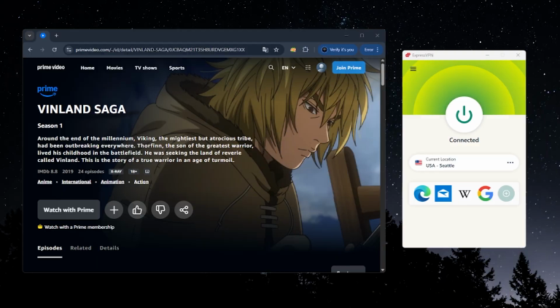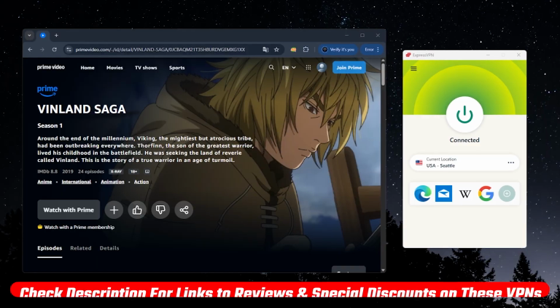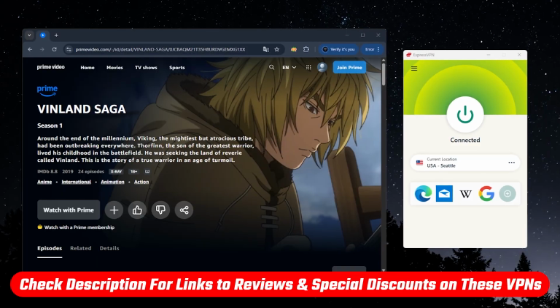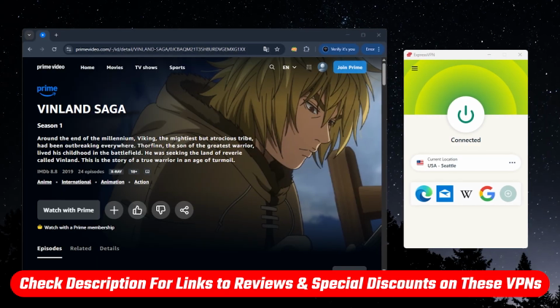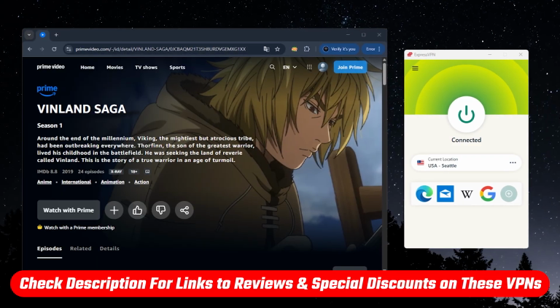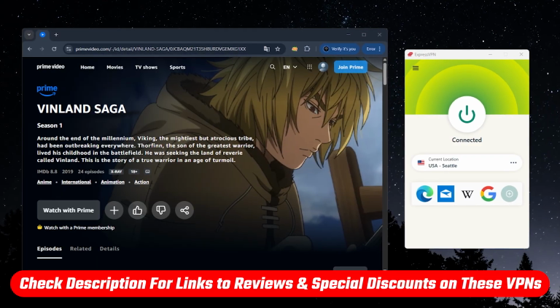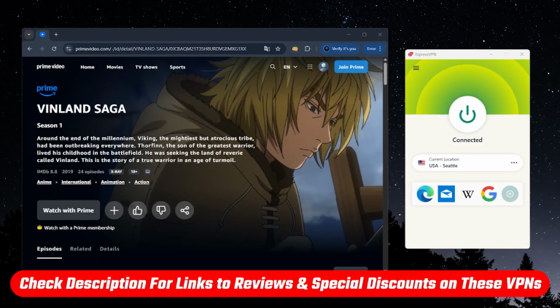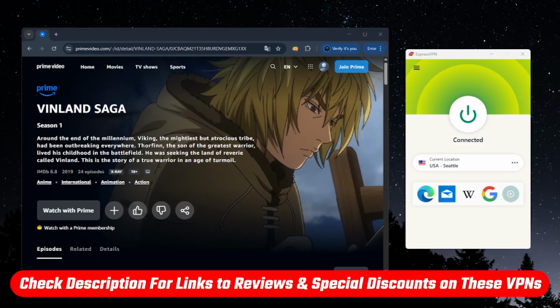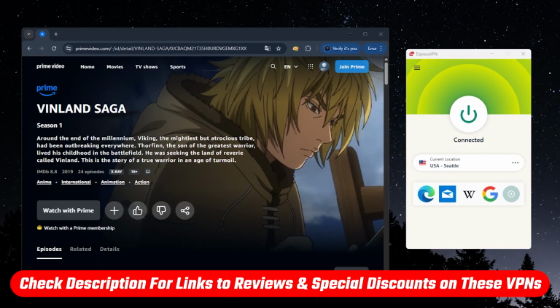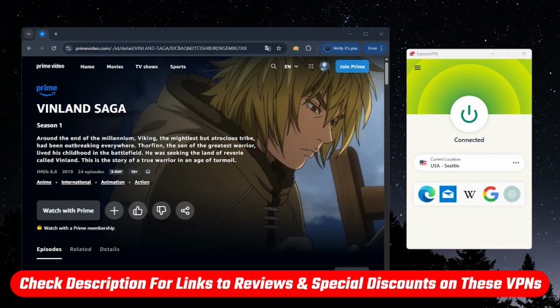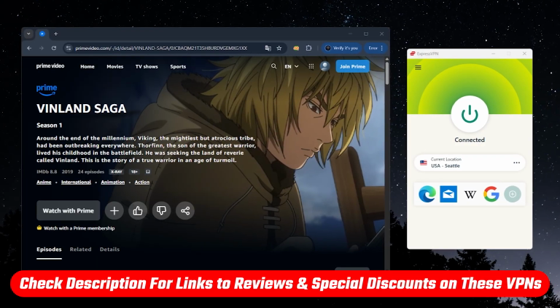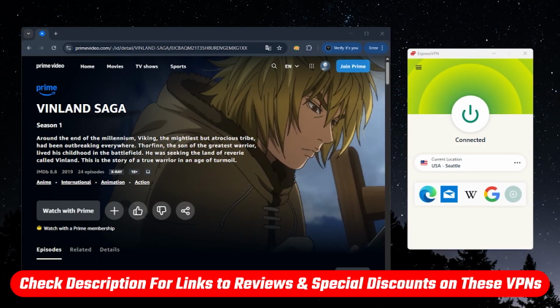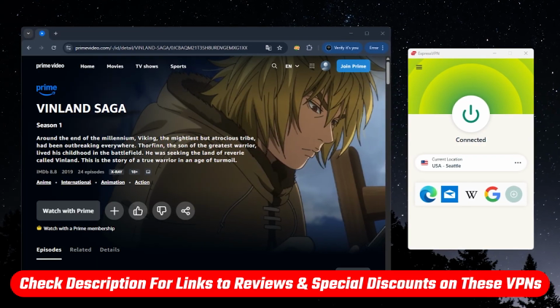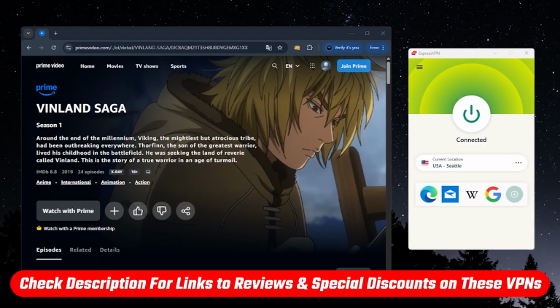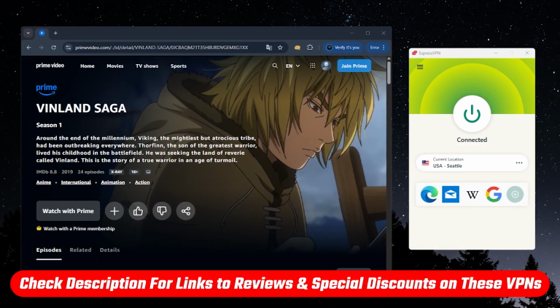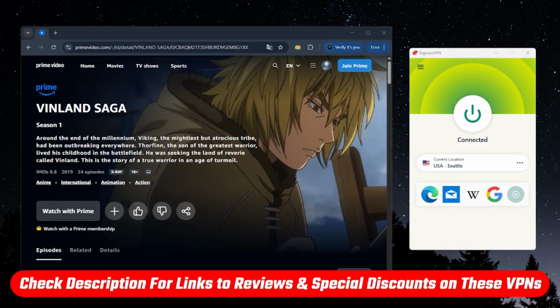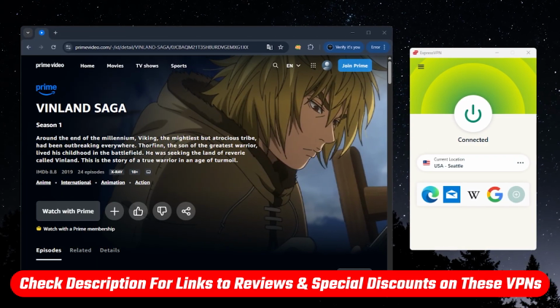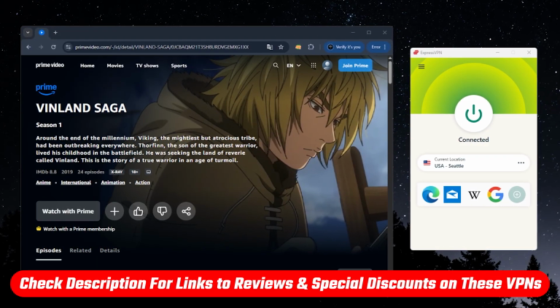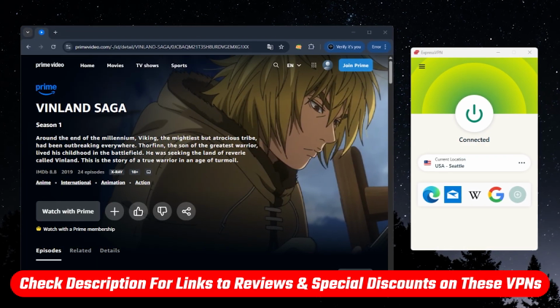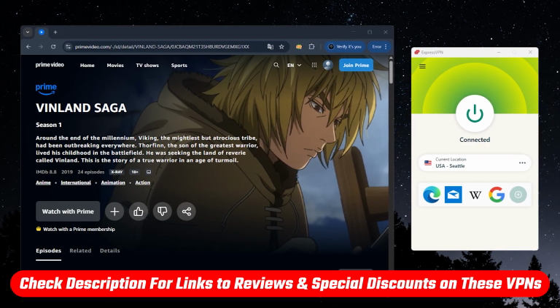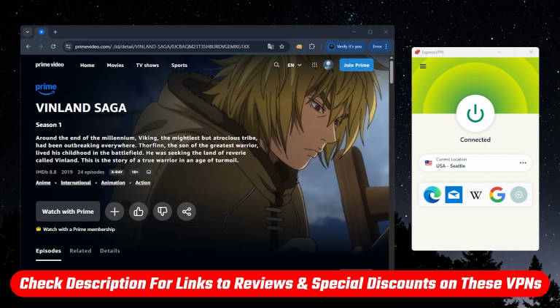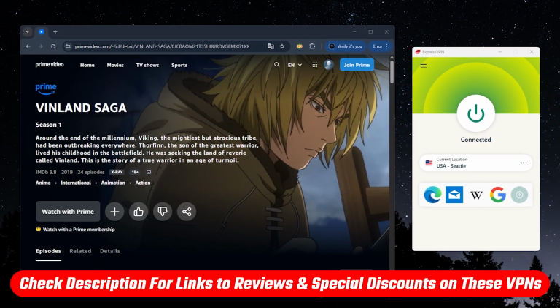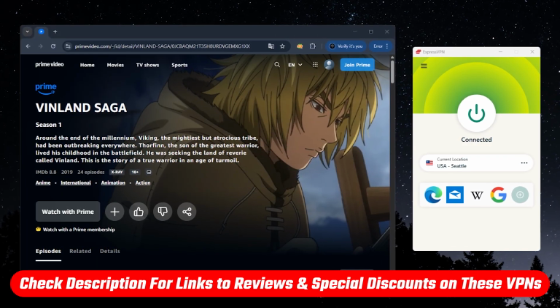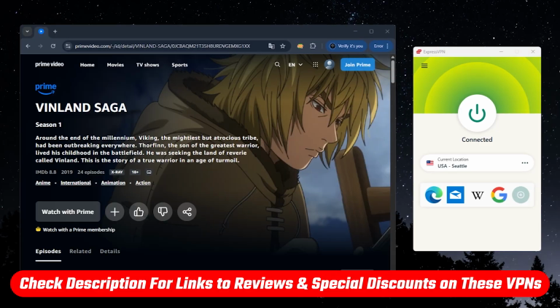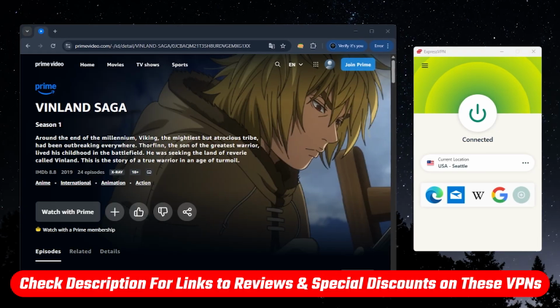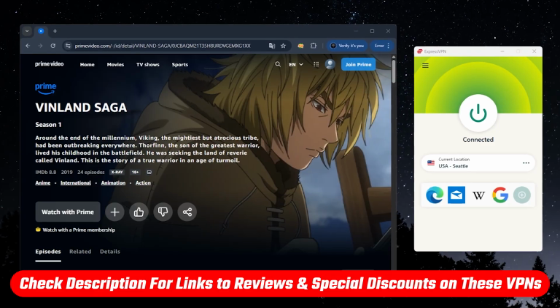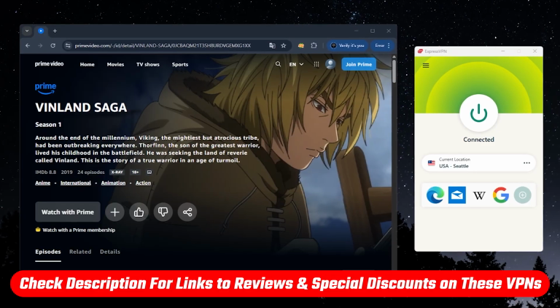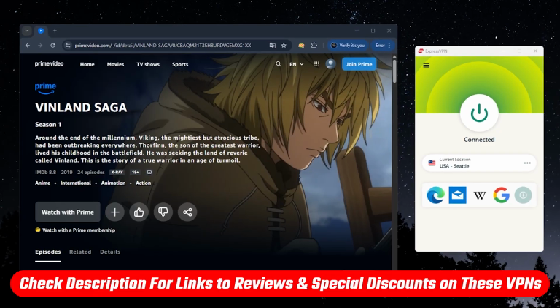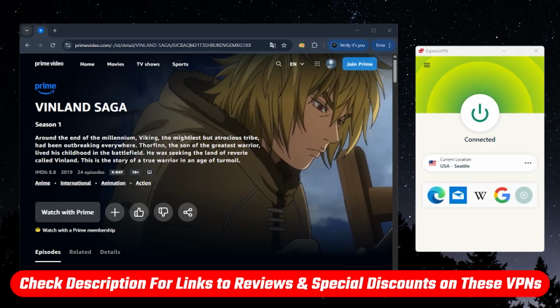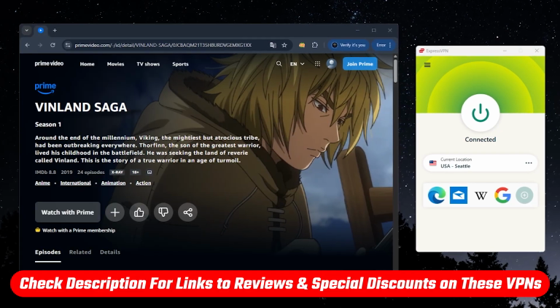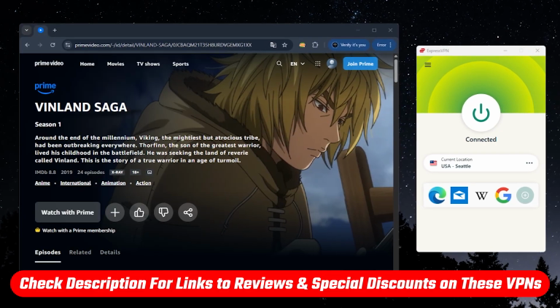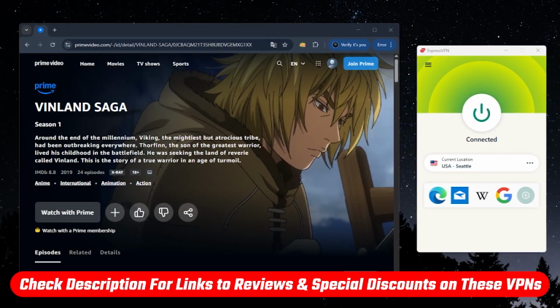Also, just a quick reminder — links to discounts and full reviews for each of the VPNs I'll mention are down in the description, so feel free to check those out if you like.